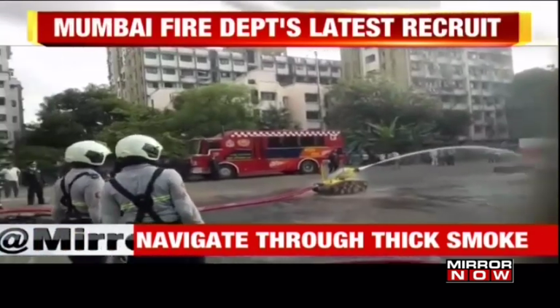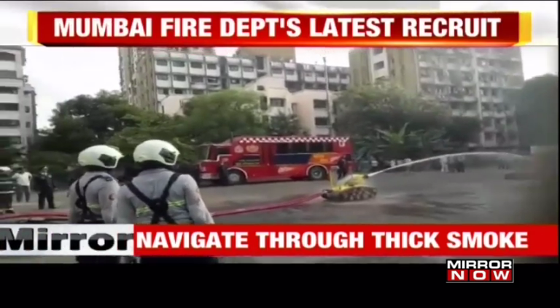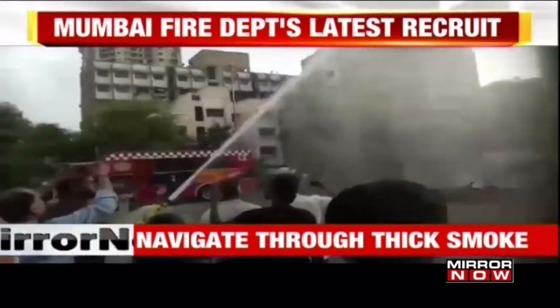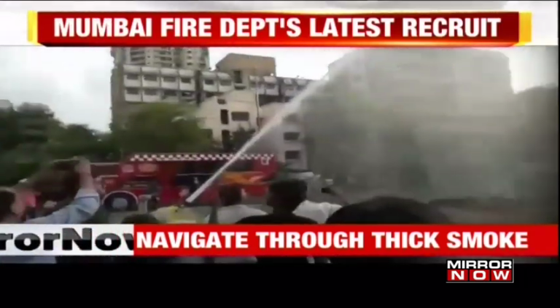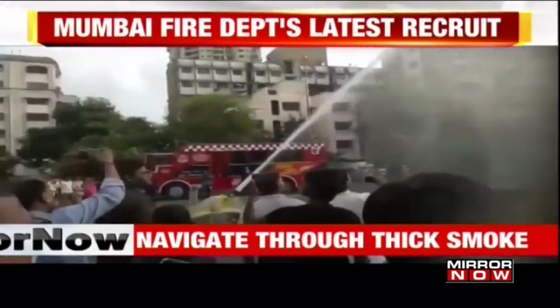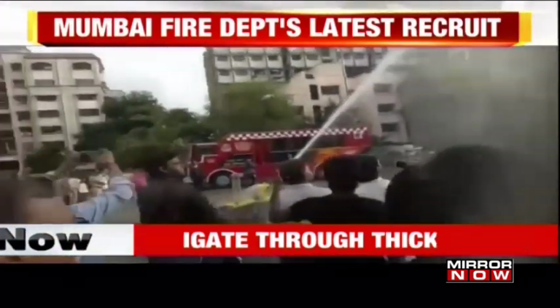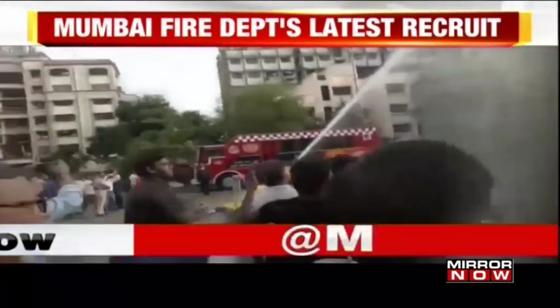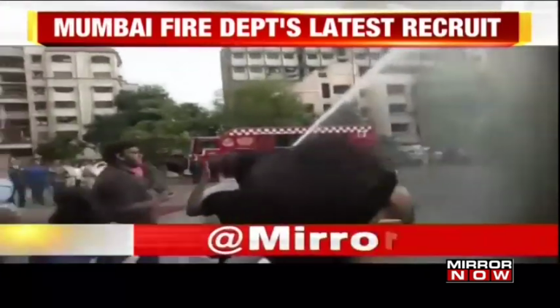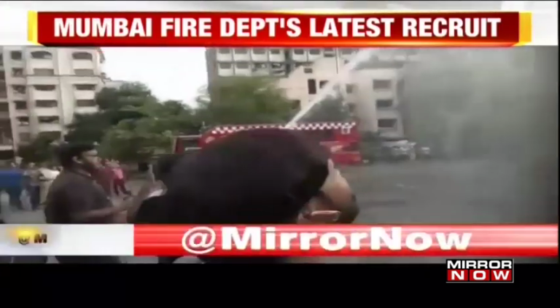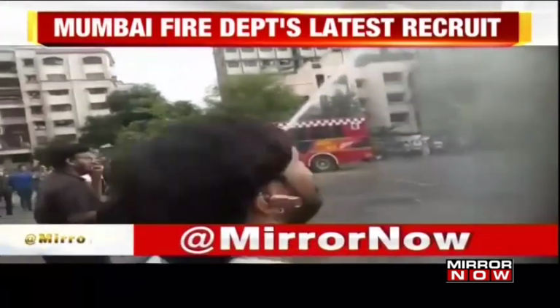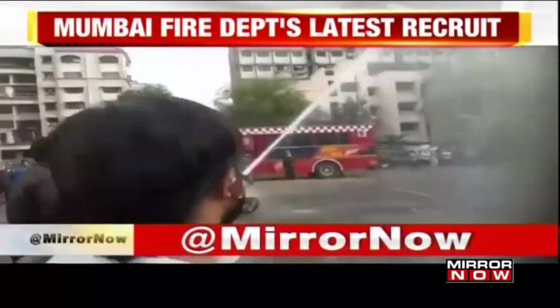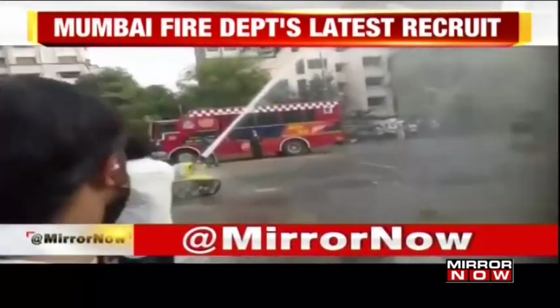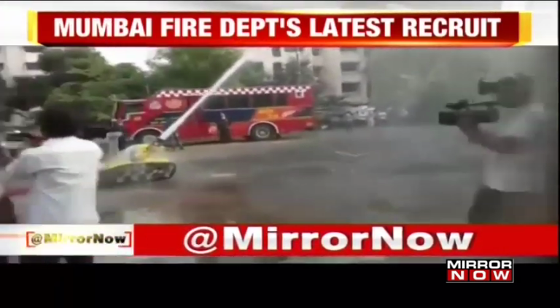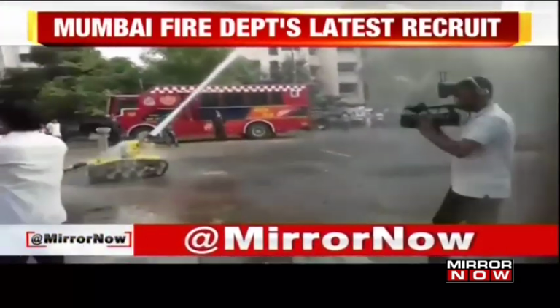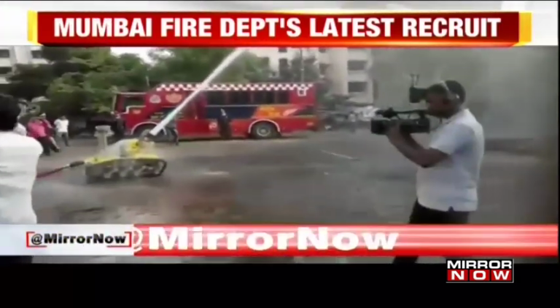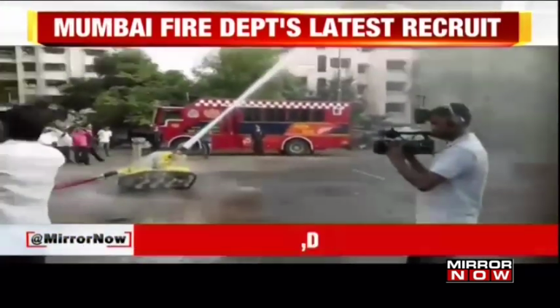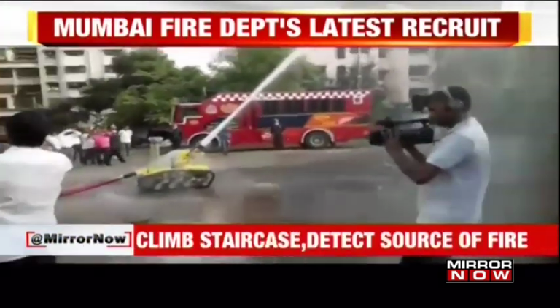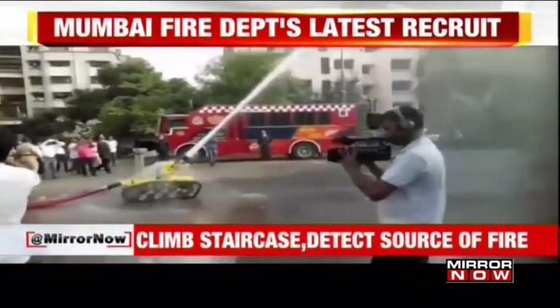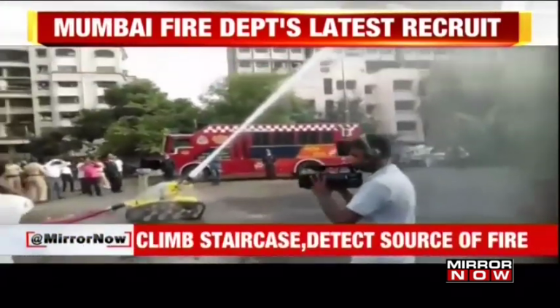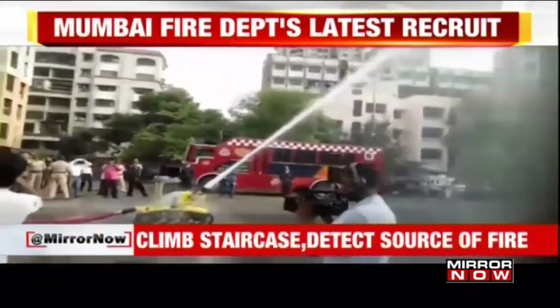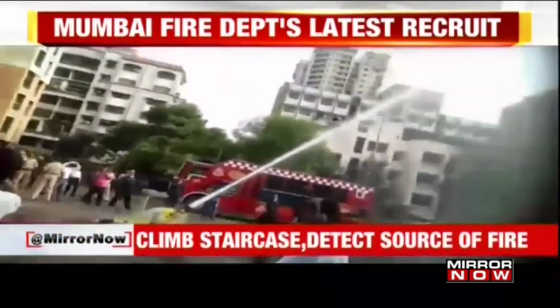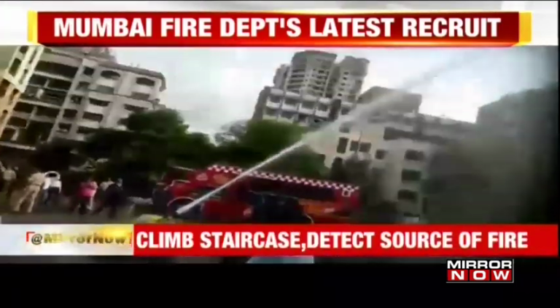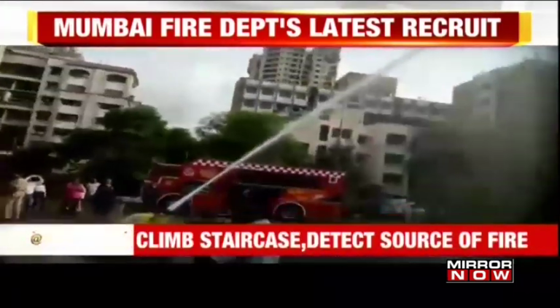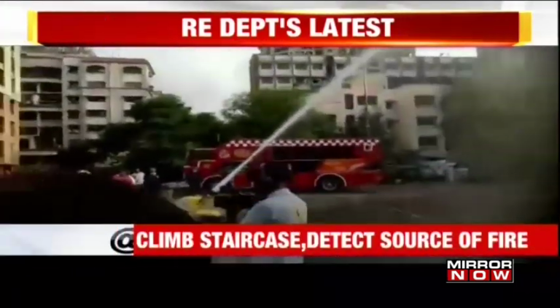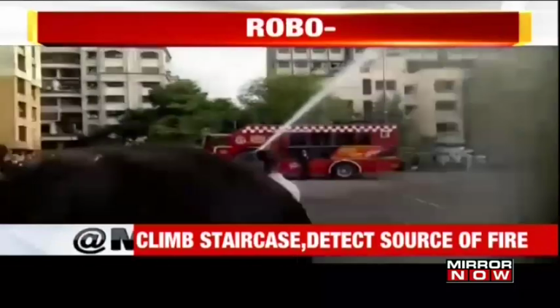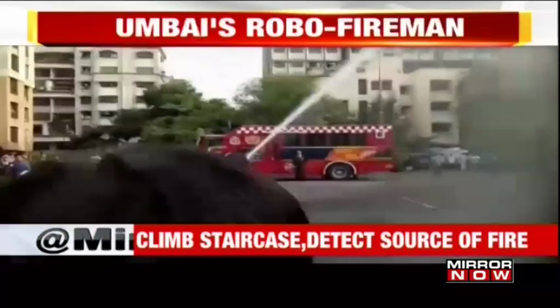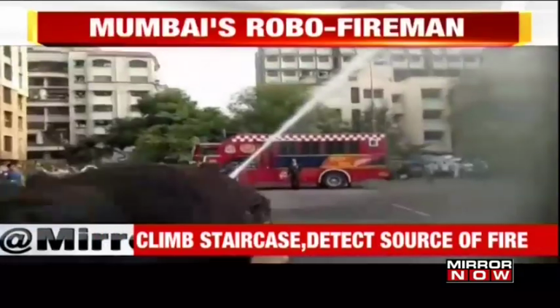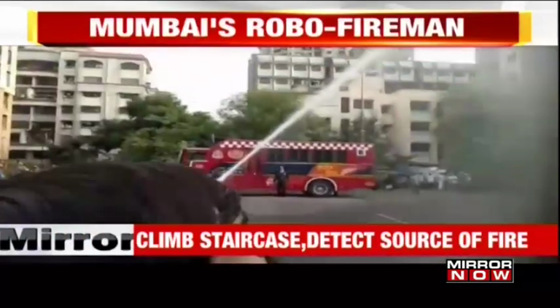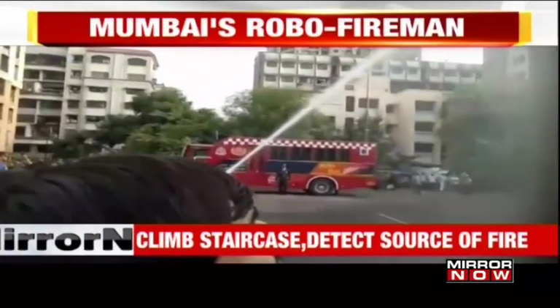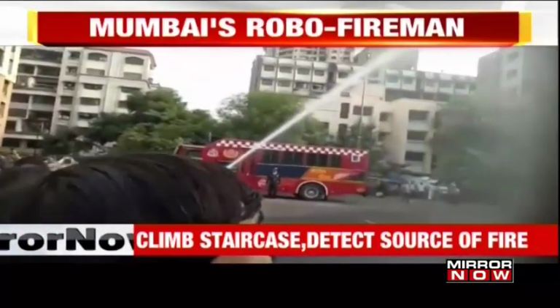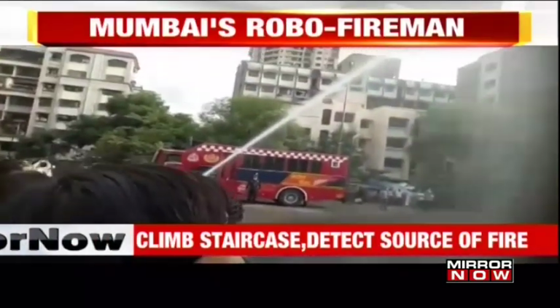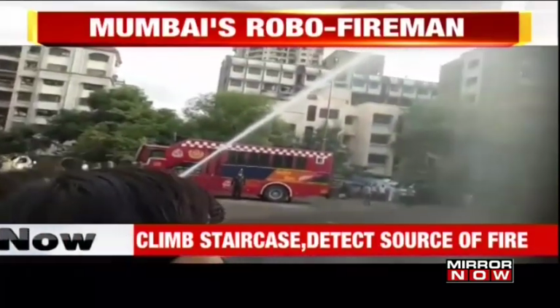Chief Fire Officer Dr. Prabhat has spoken to Miranau on this. The newly inducted robots — take a look.